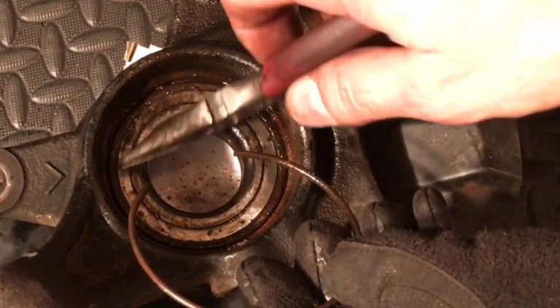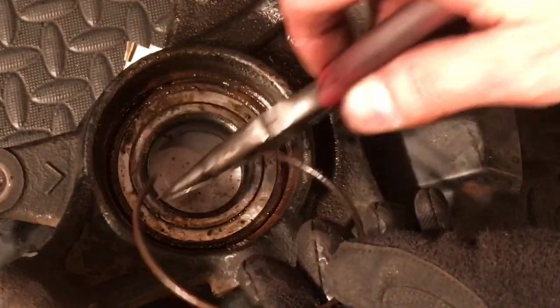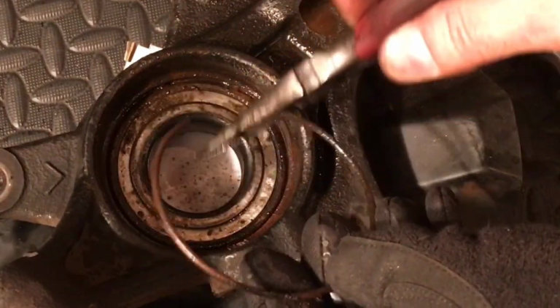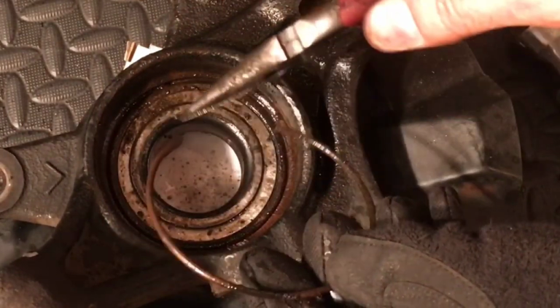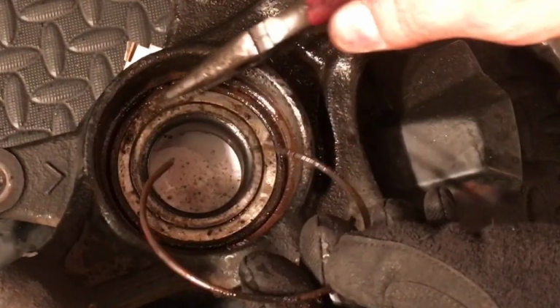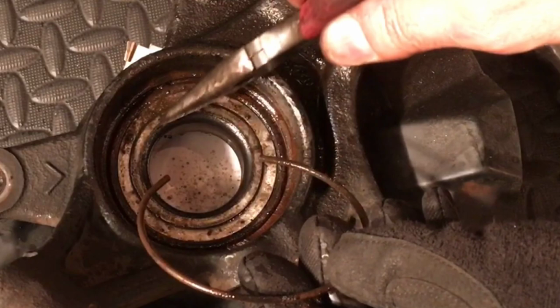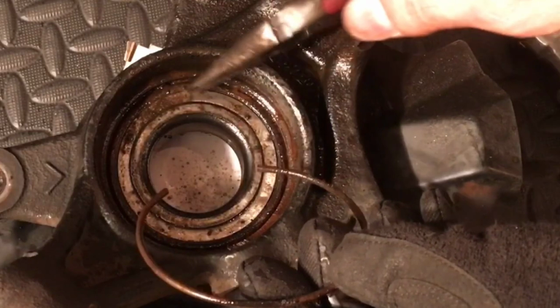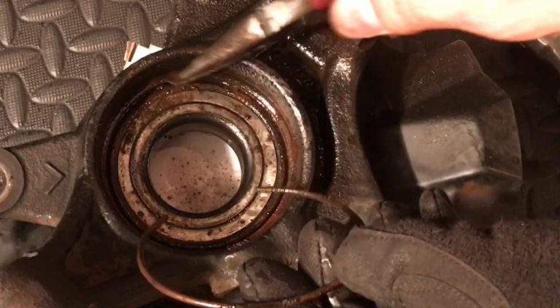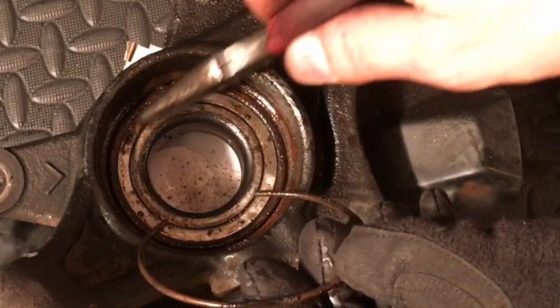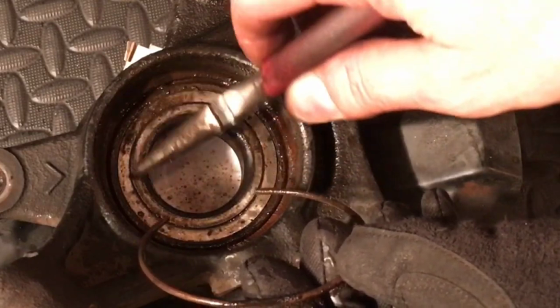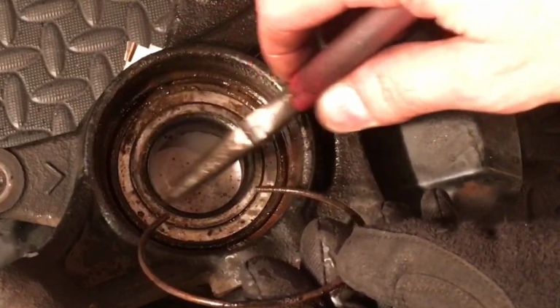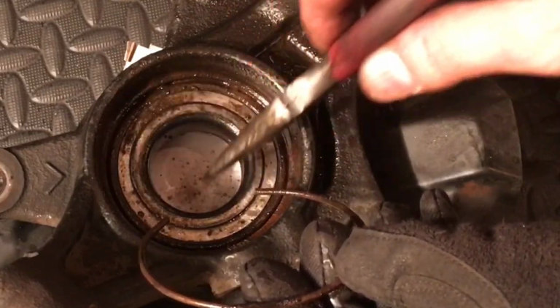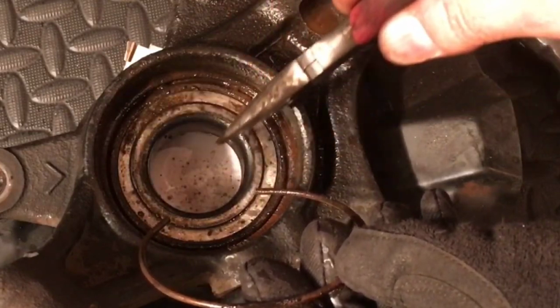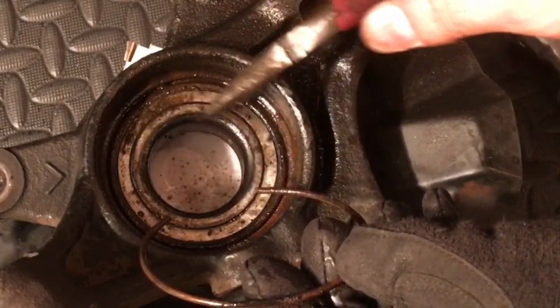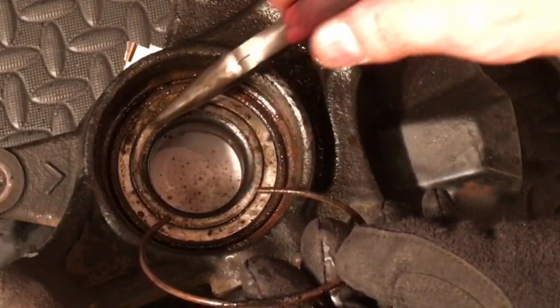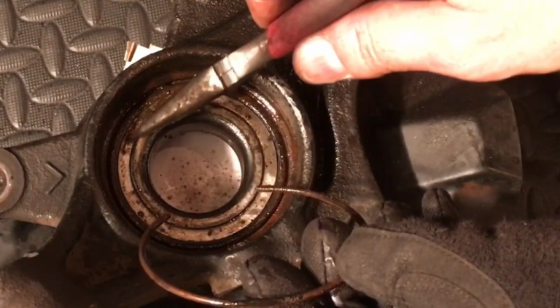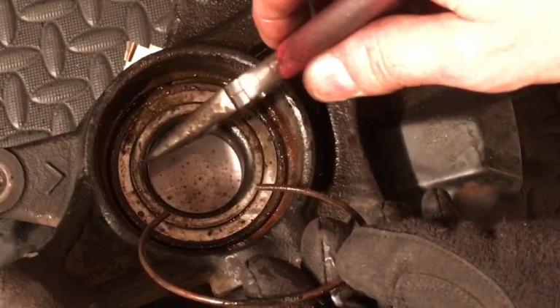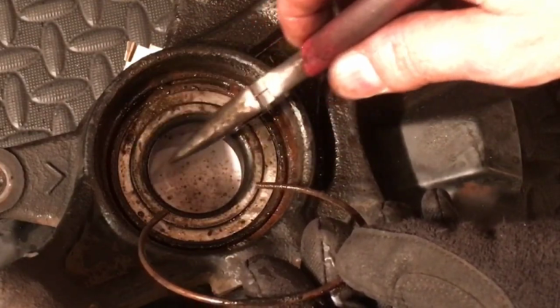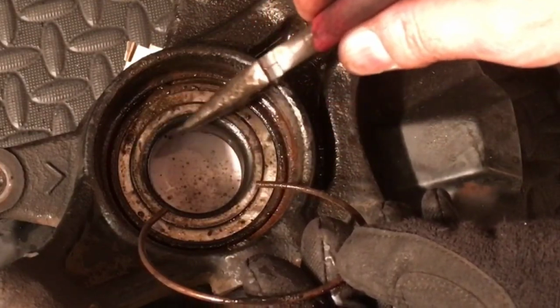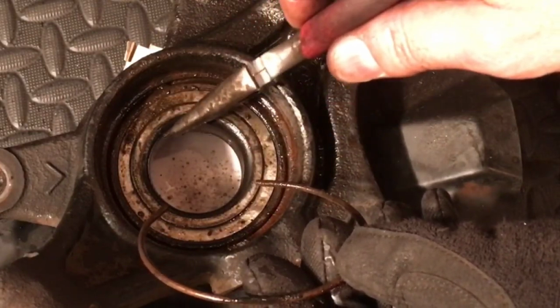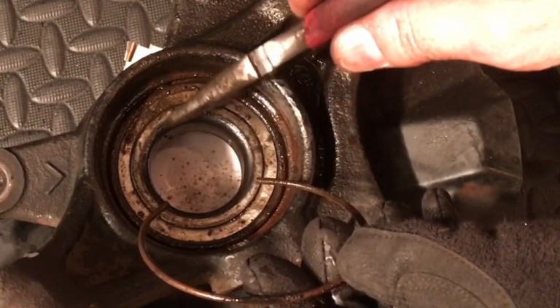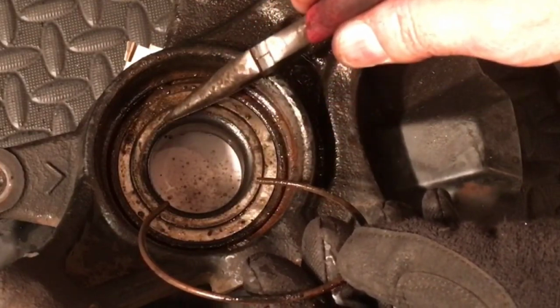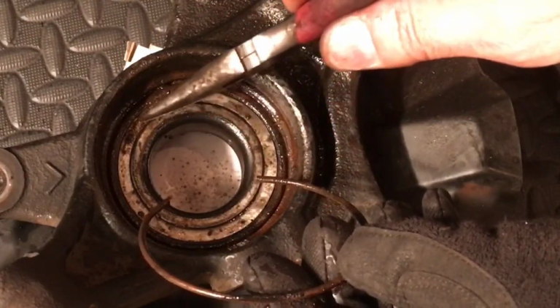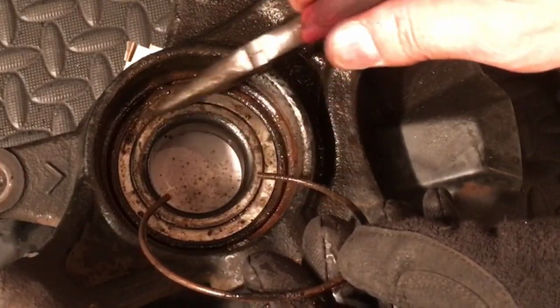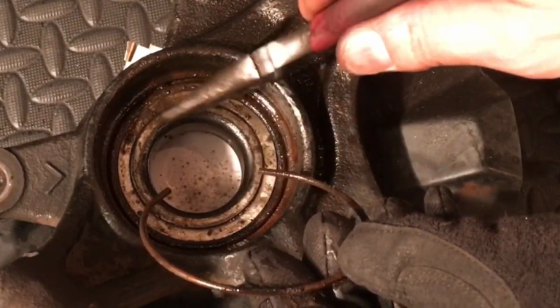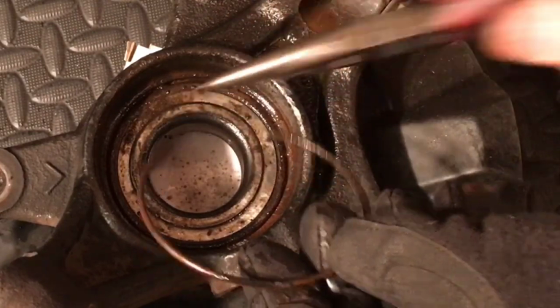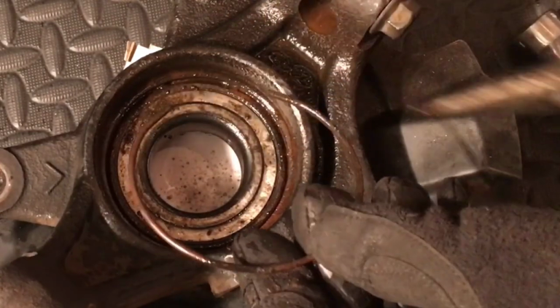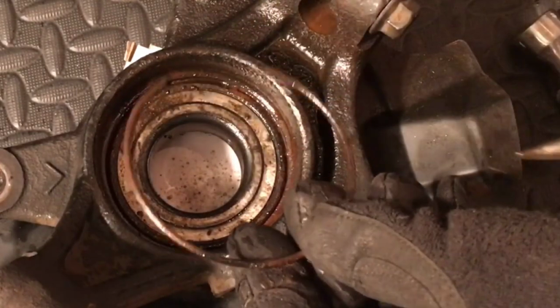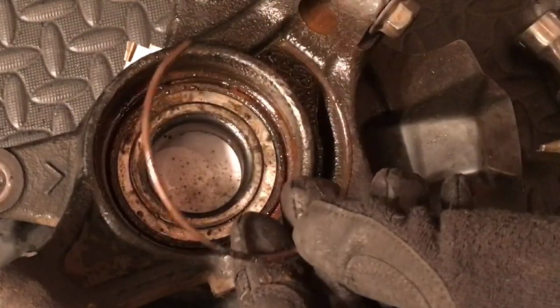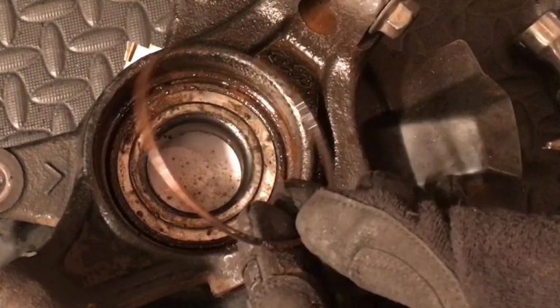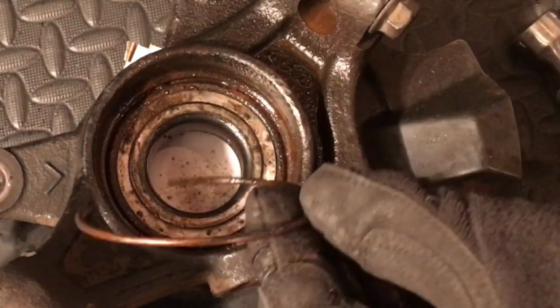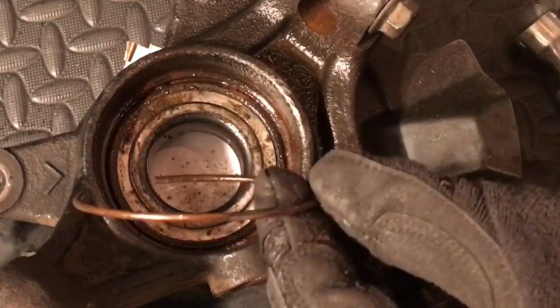Now if you're trying to extract your bearing or whatever you're trying to do — press it out — you're now clear and ready to go.